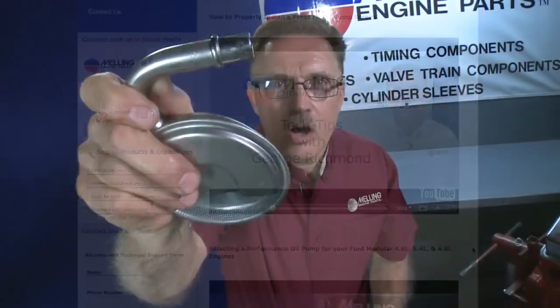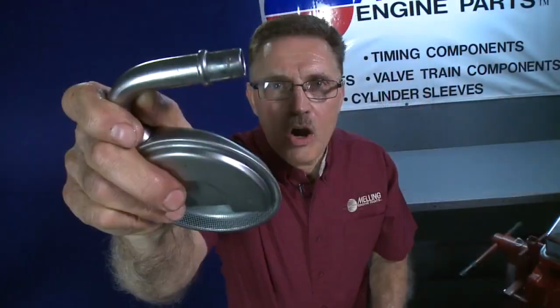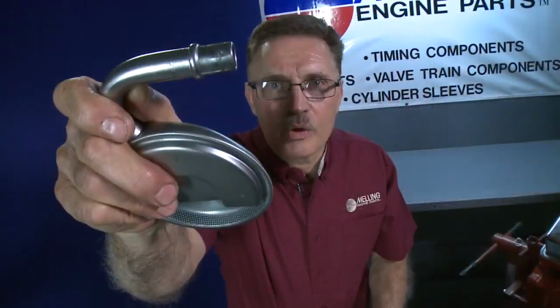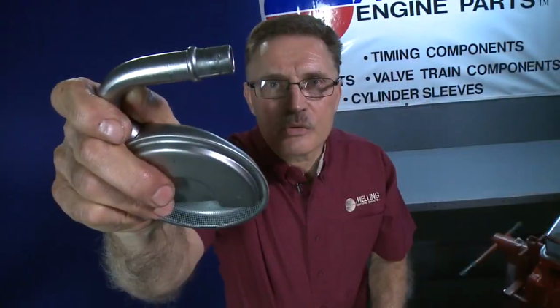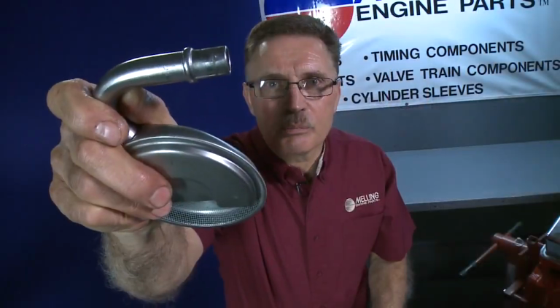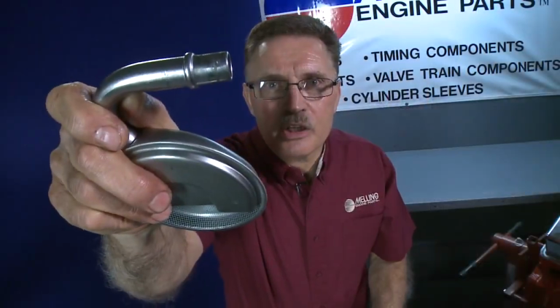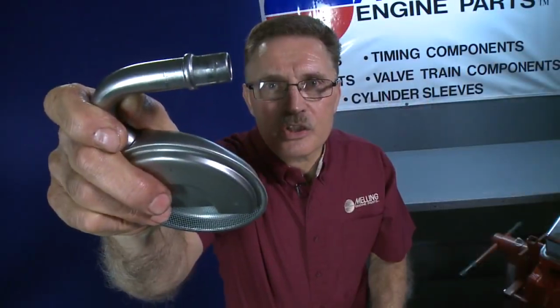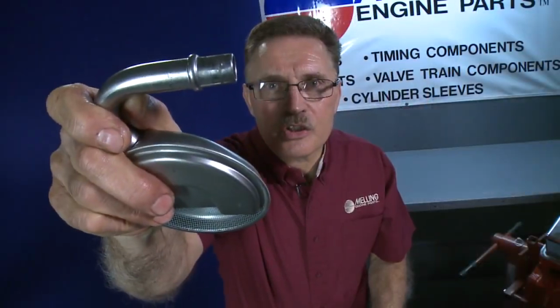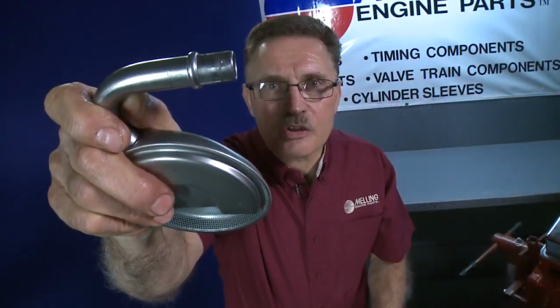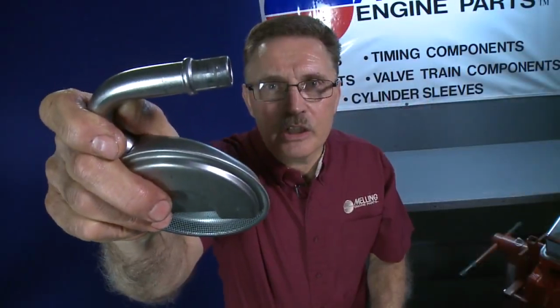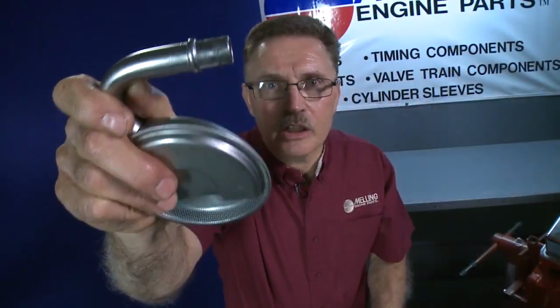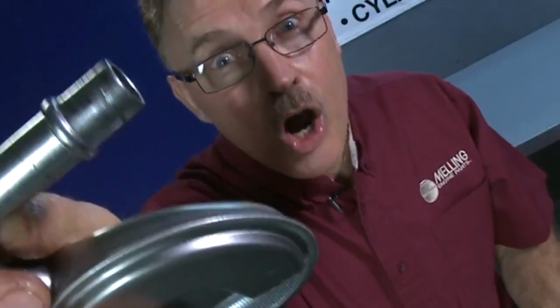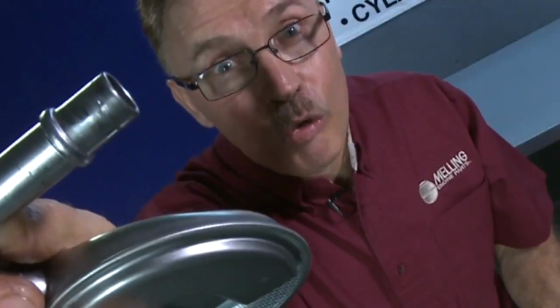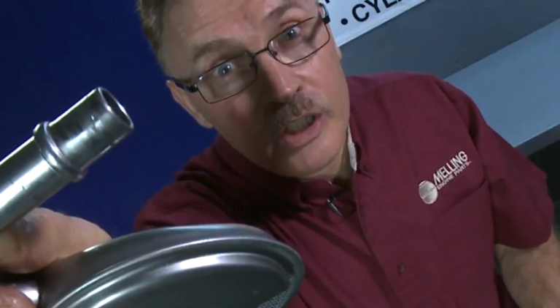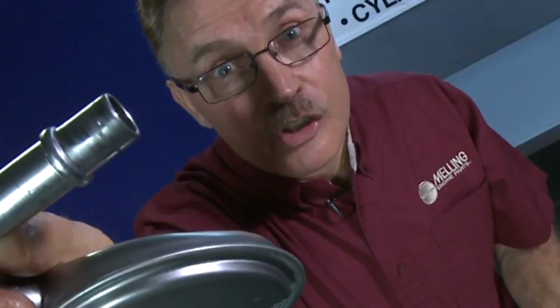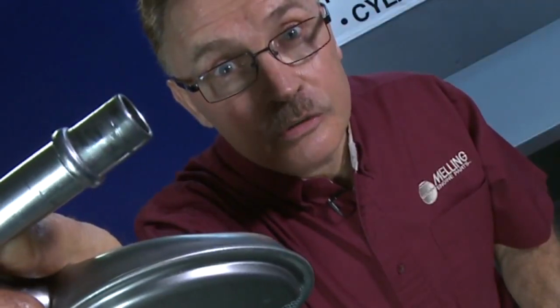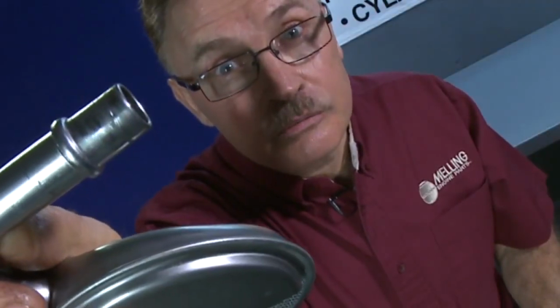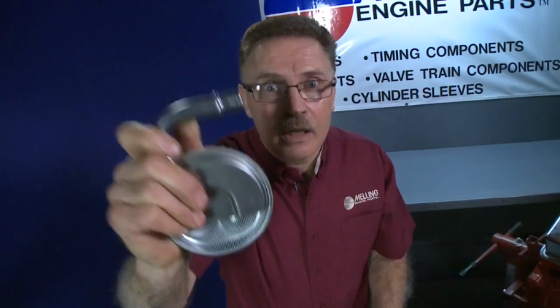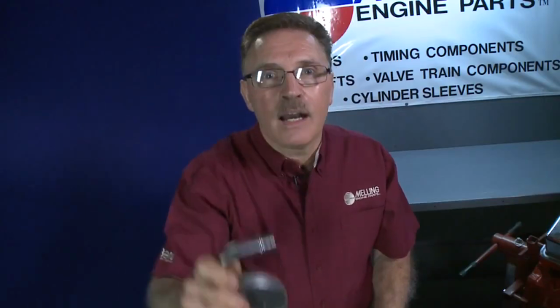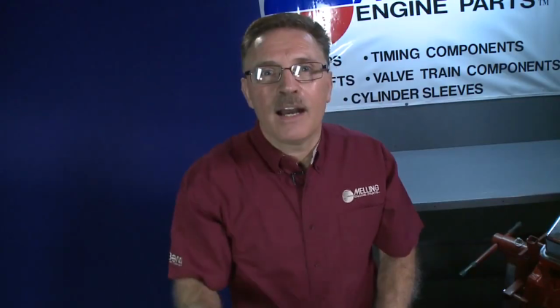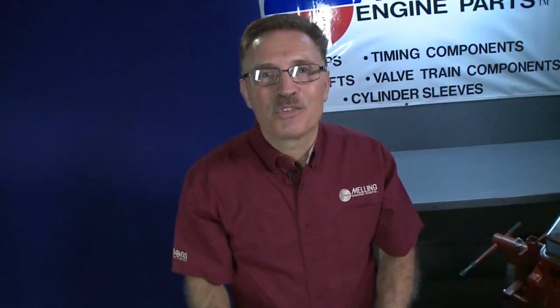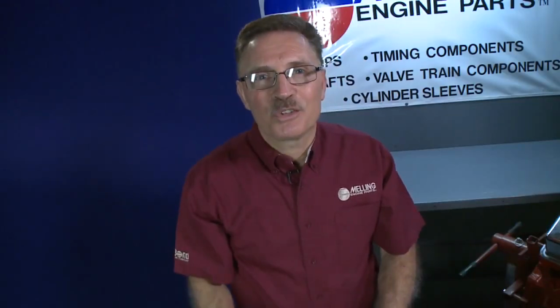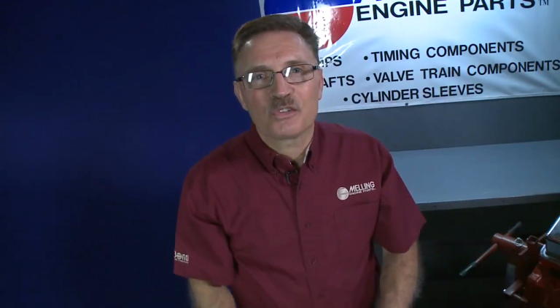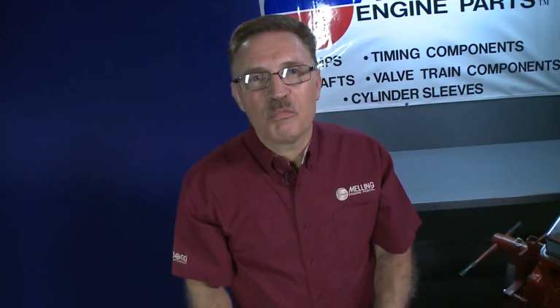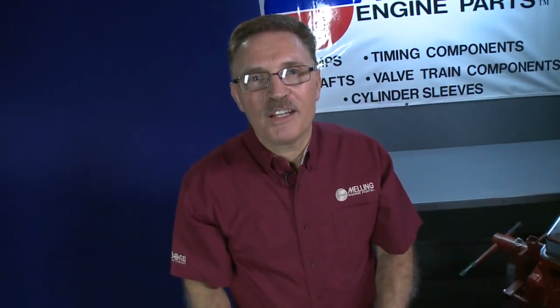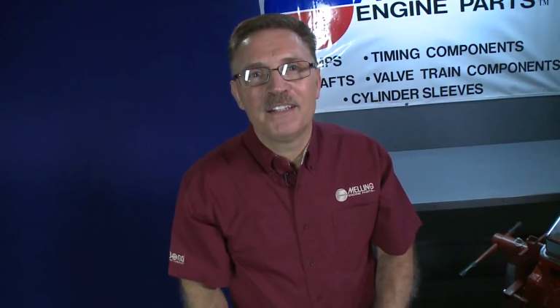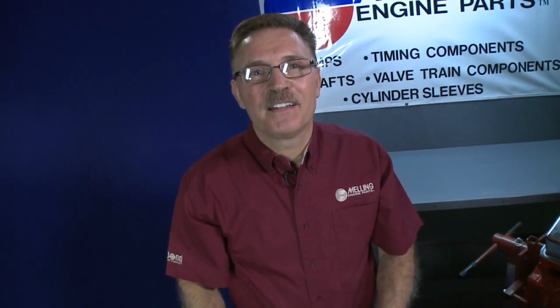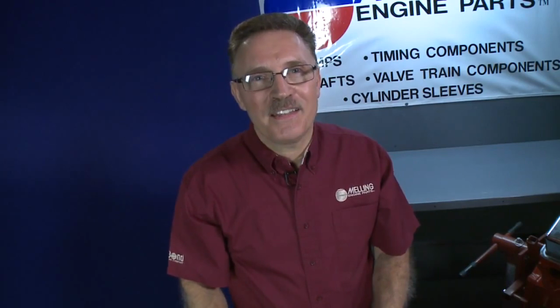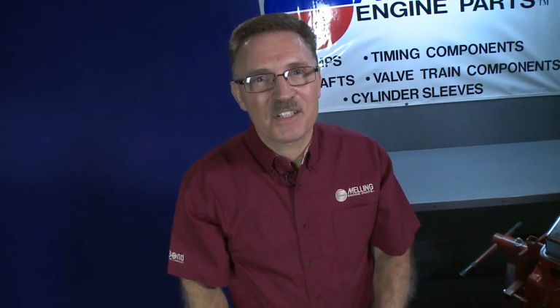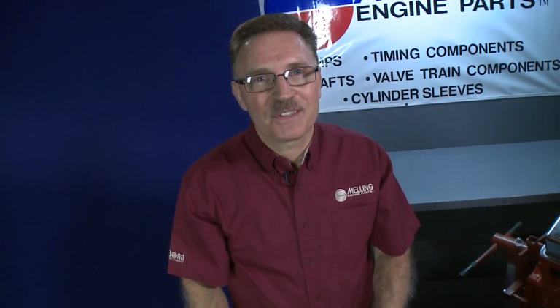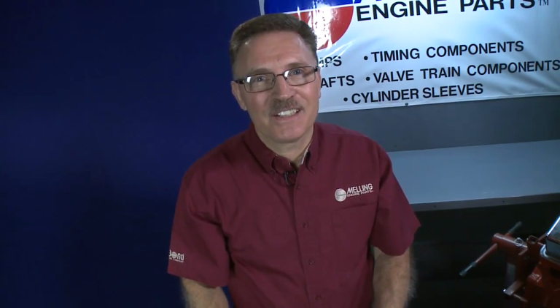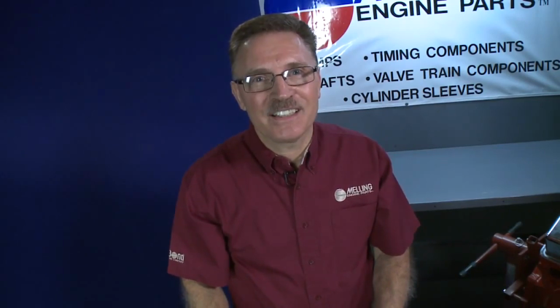Always replace your screen. Always. I'm George from Melling. Thanks for clicking.